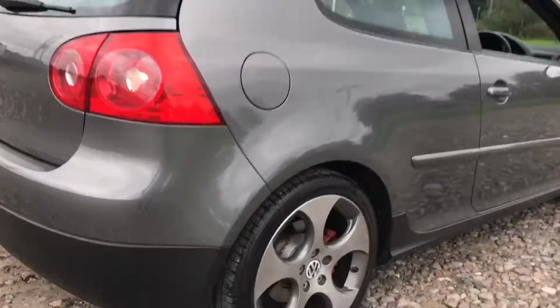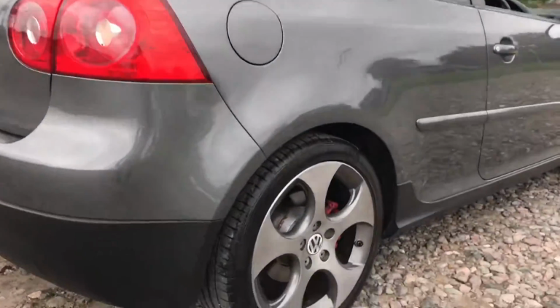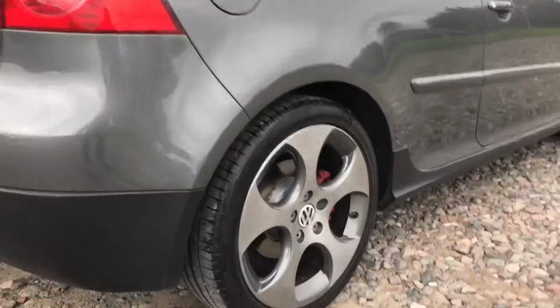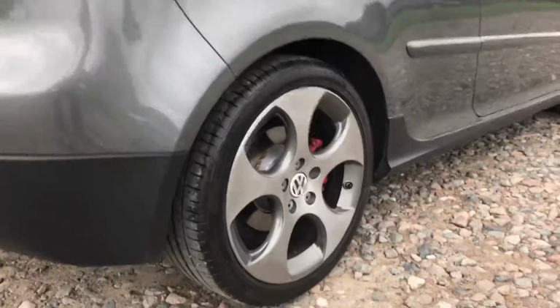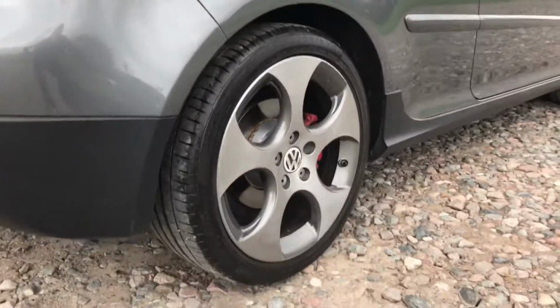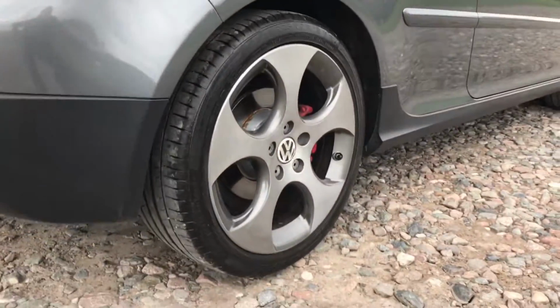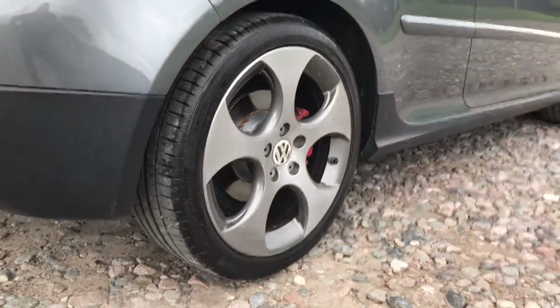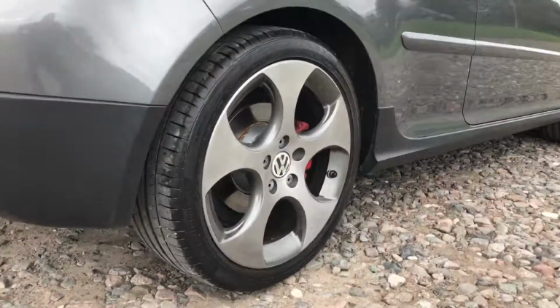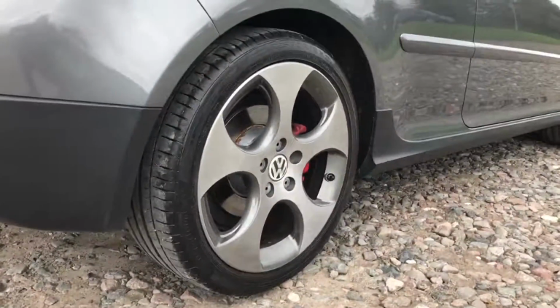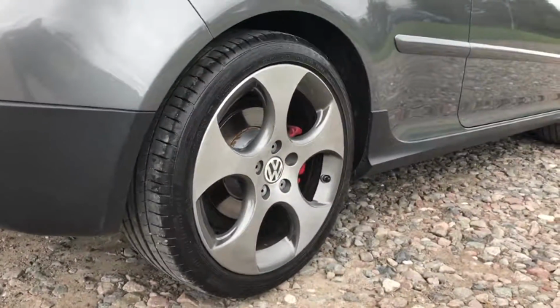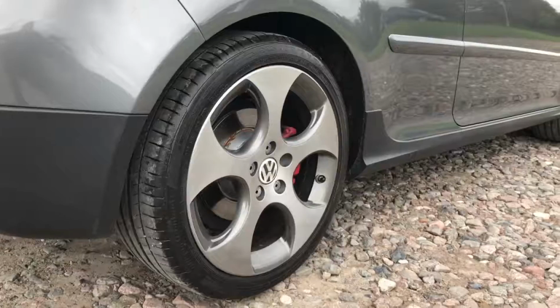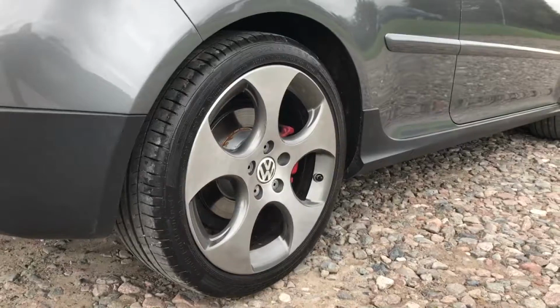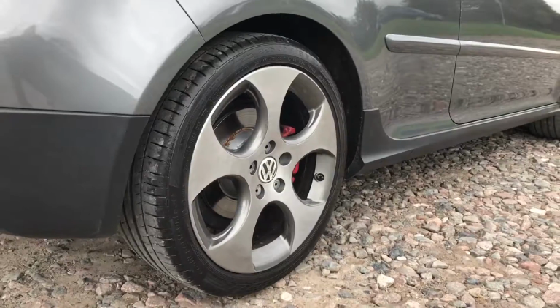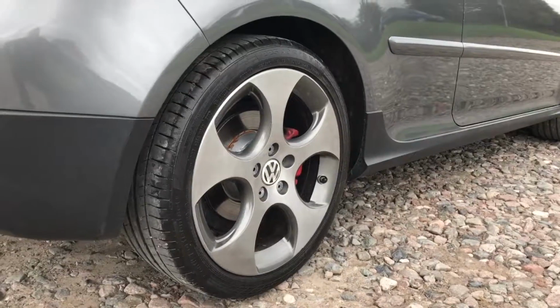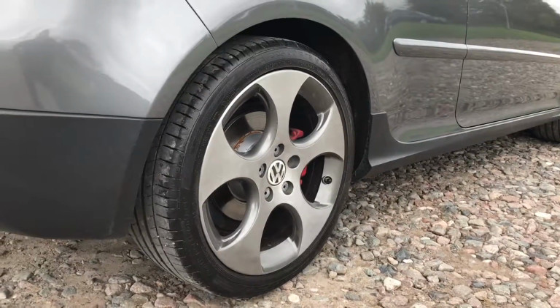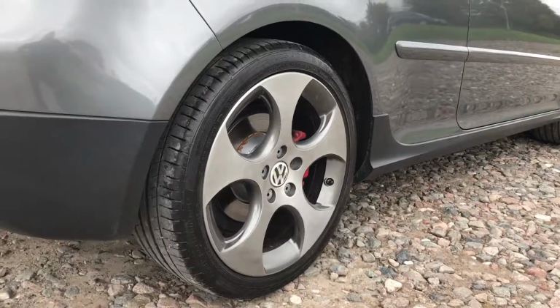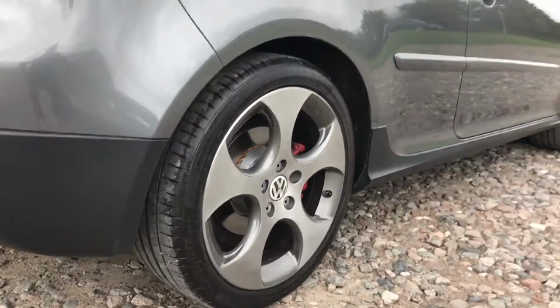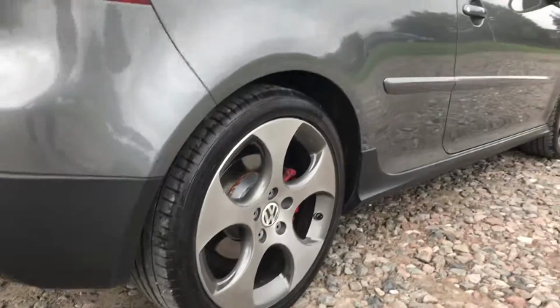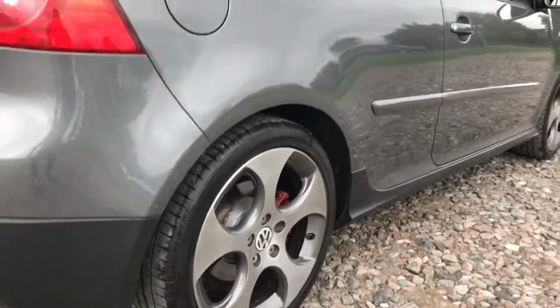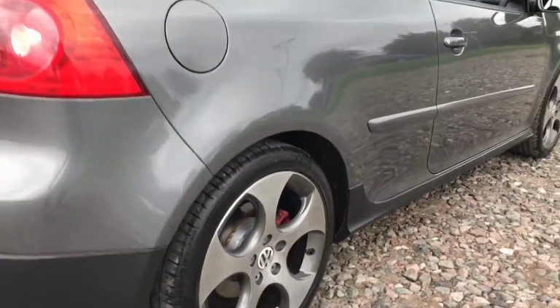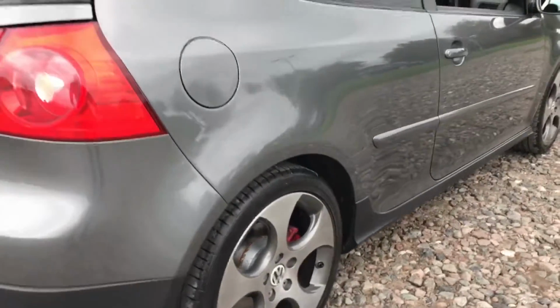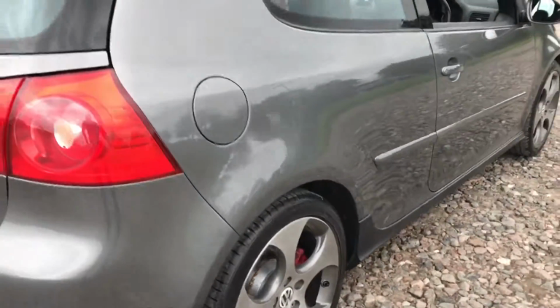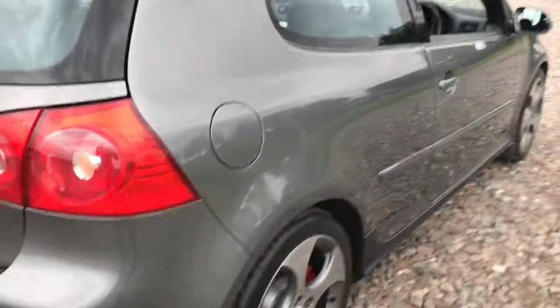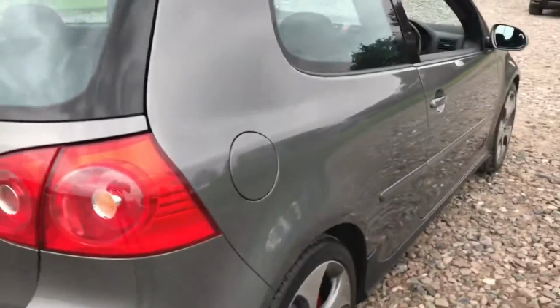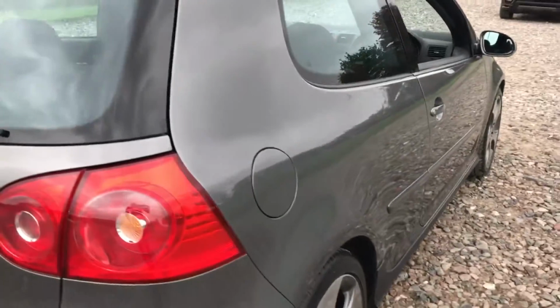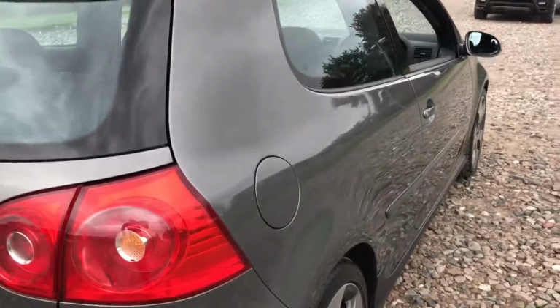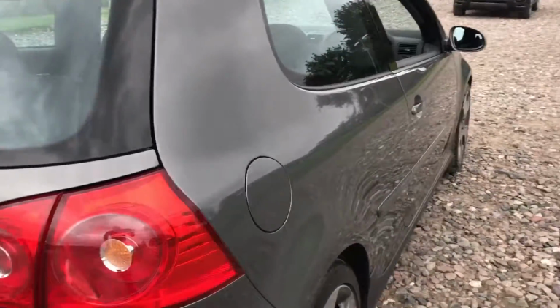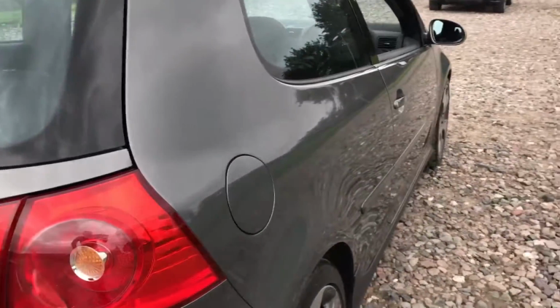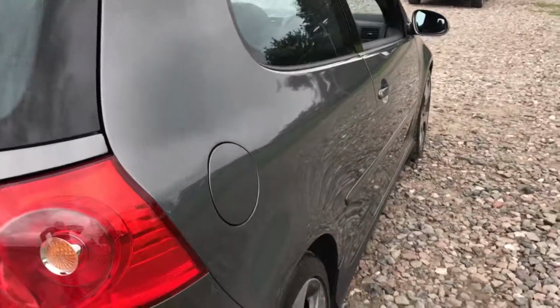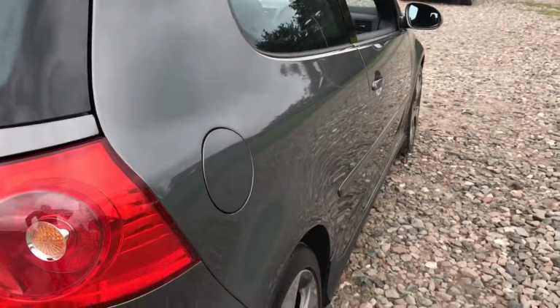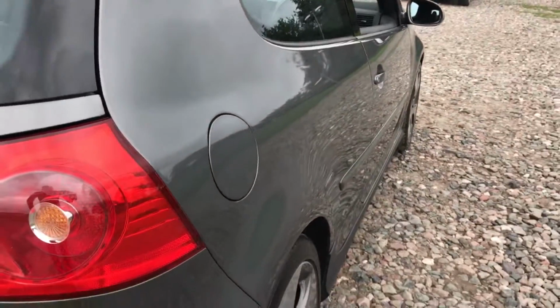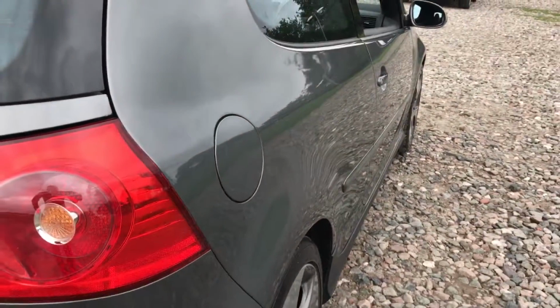Check out these alloys — really, really good finish. Great looking car, and the bodywork is just fantastic as well.